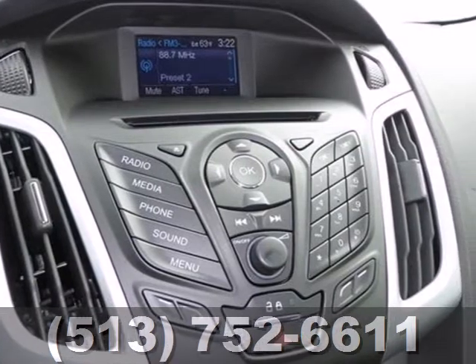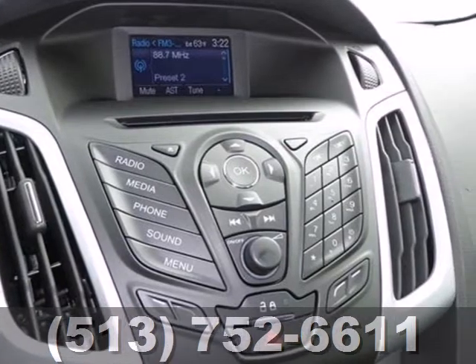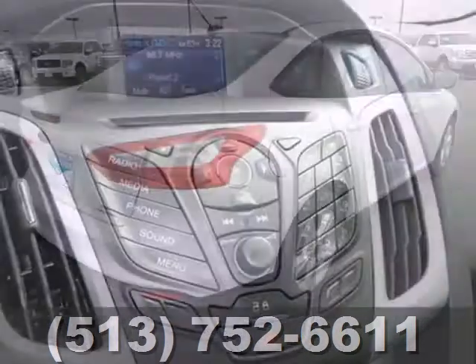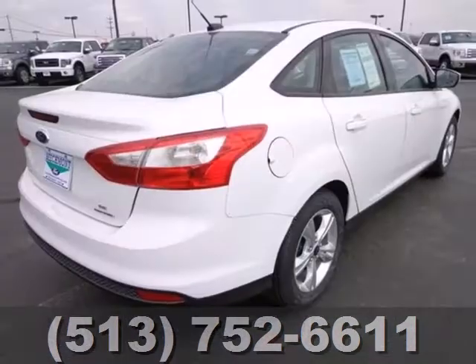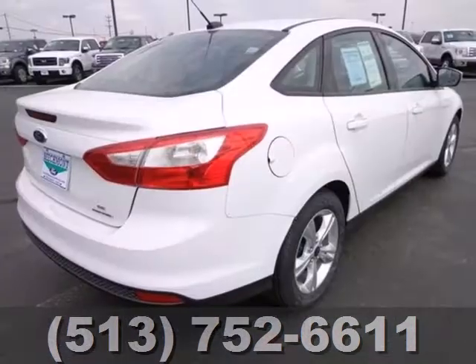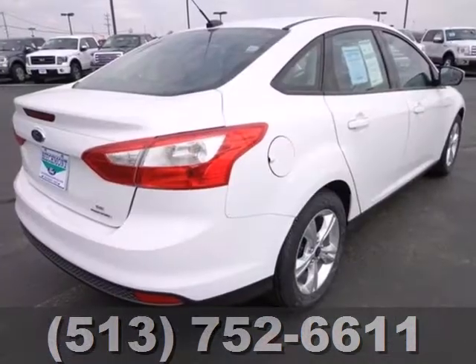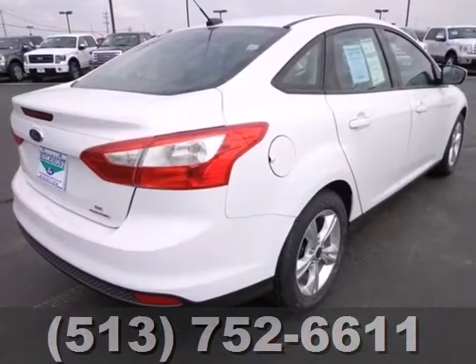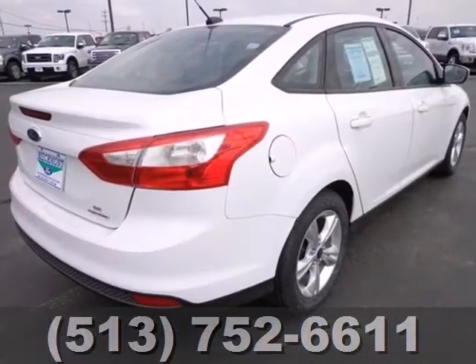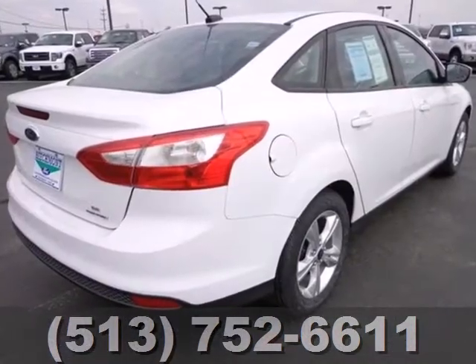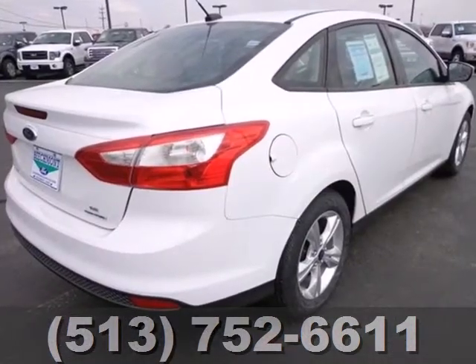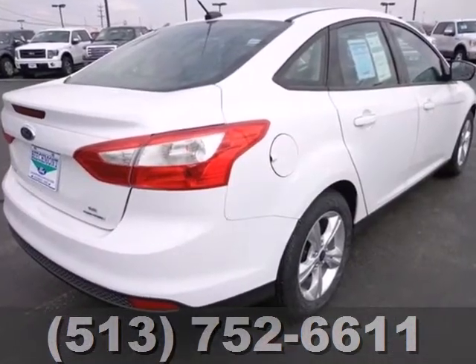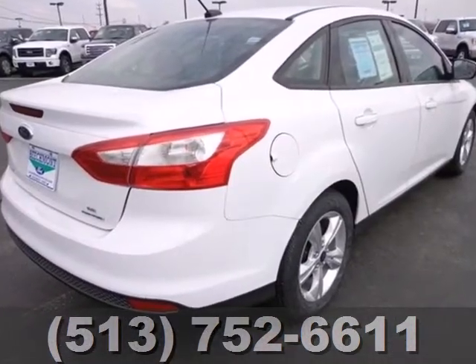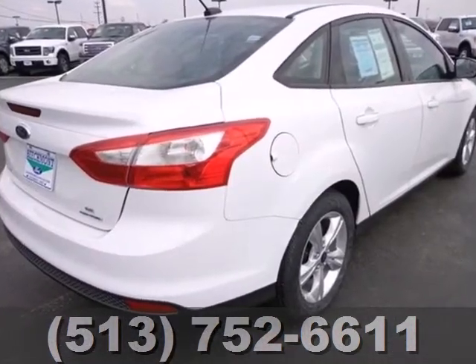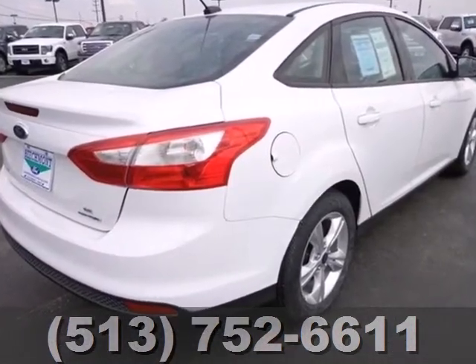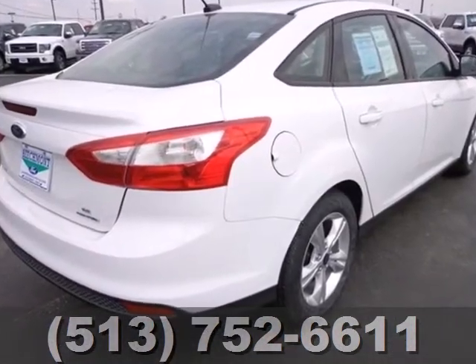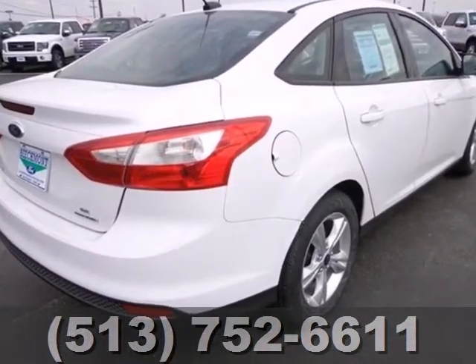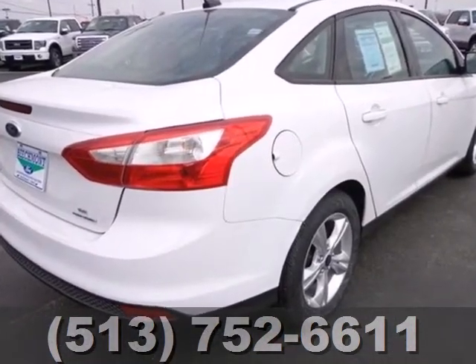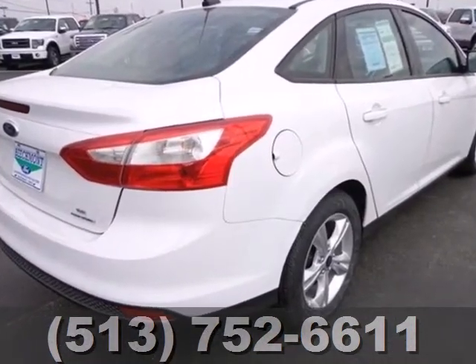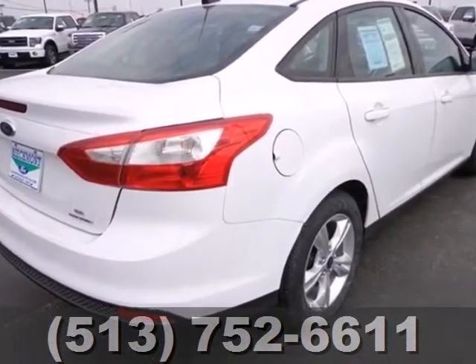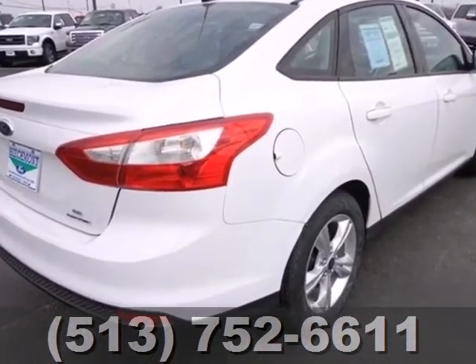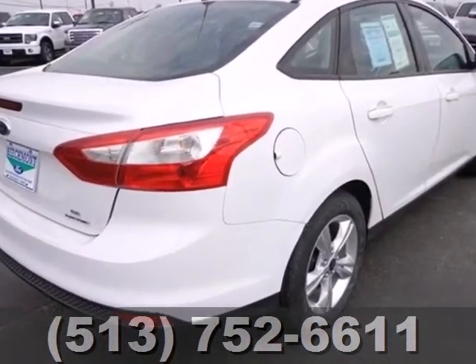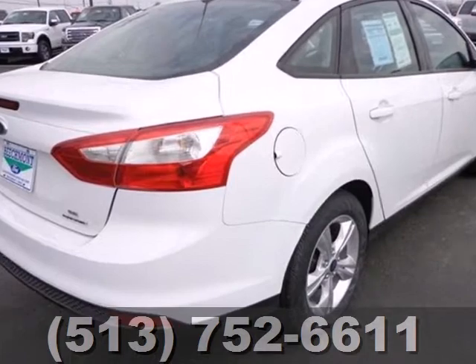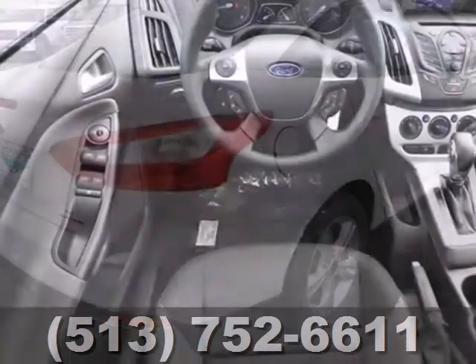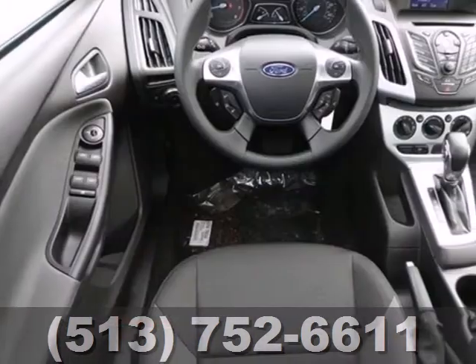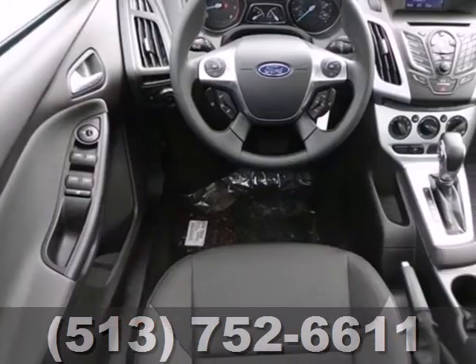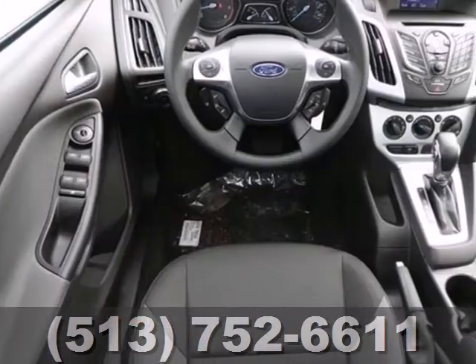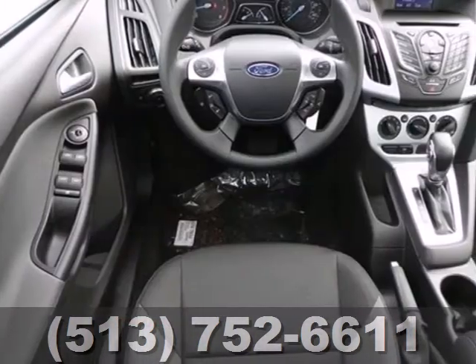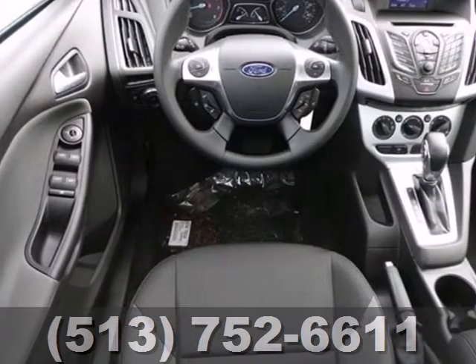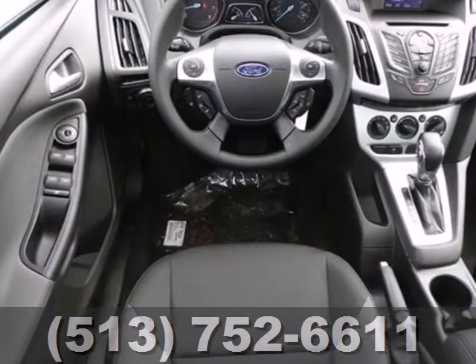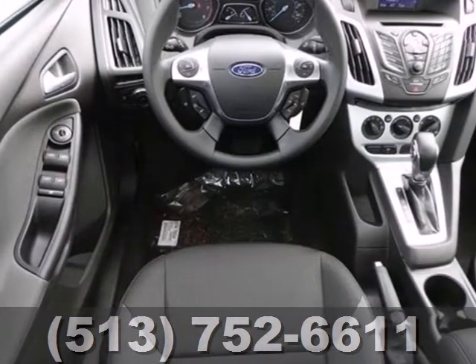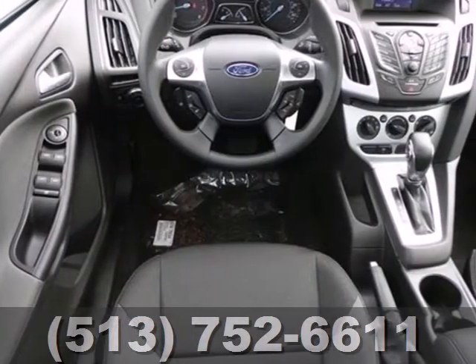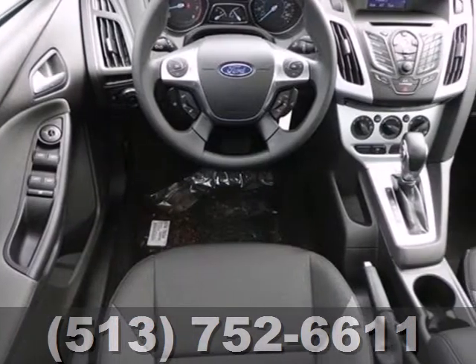Aggressive style, smart design, and economy savvy. That's the all-new 2013 Ford Focus.